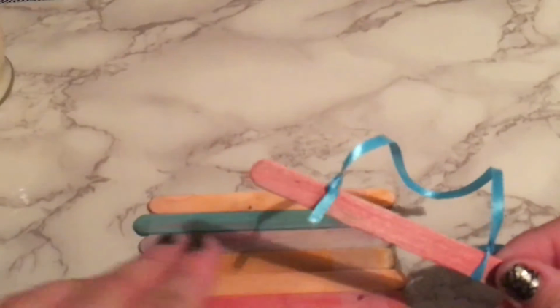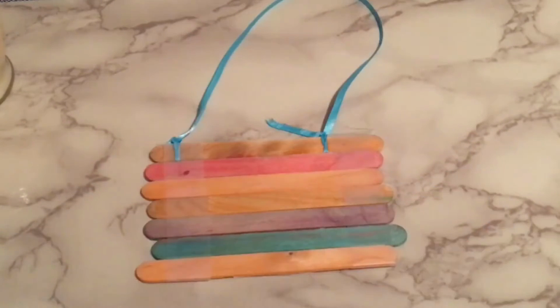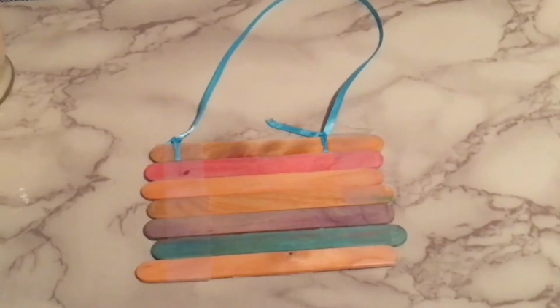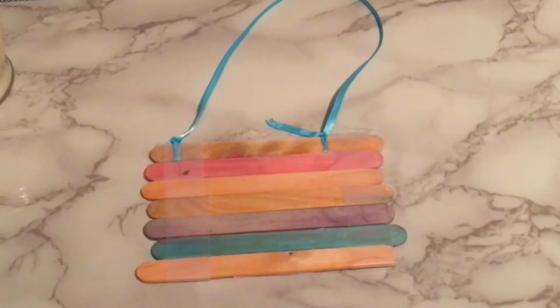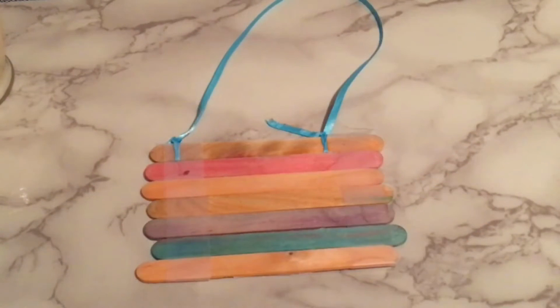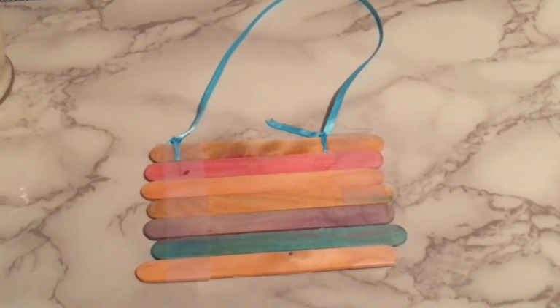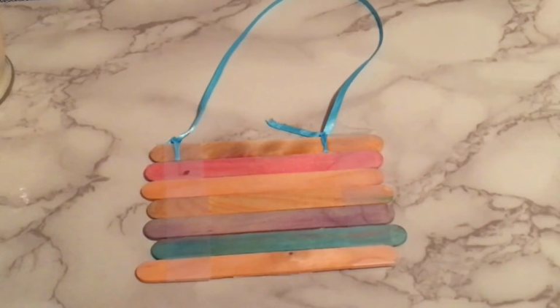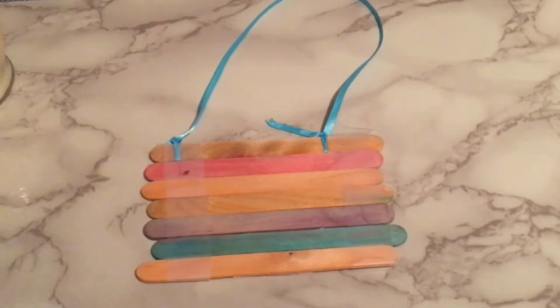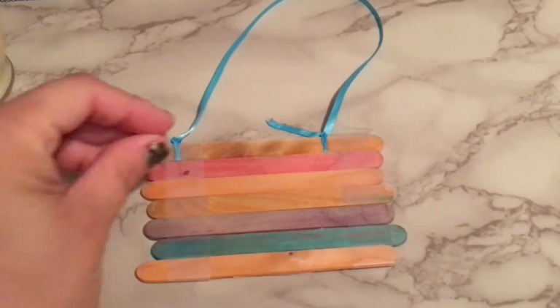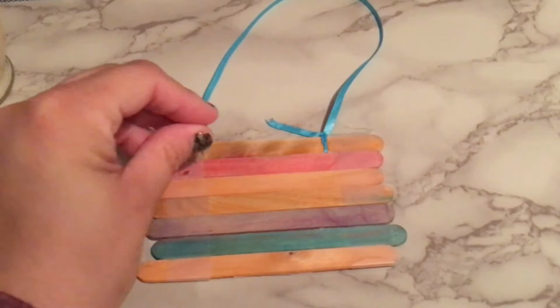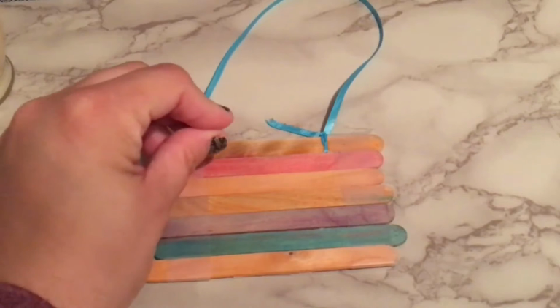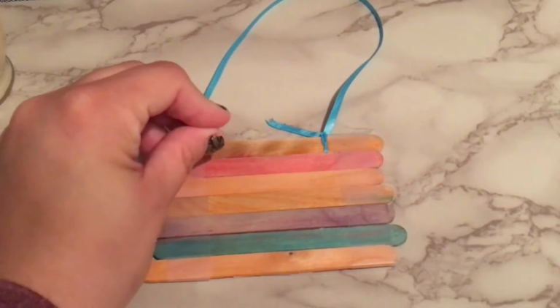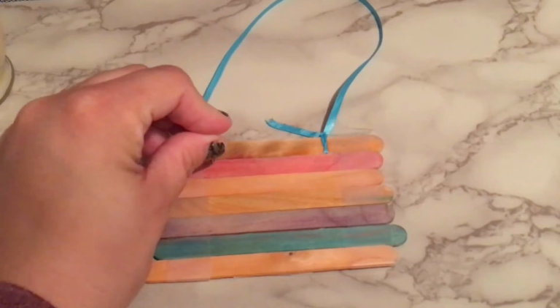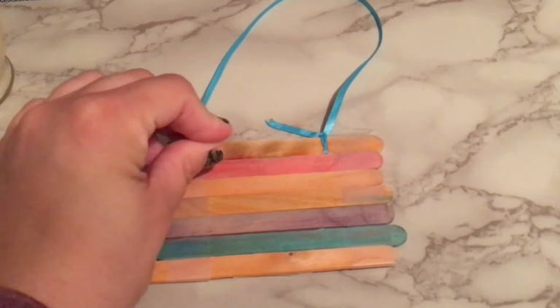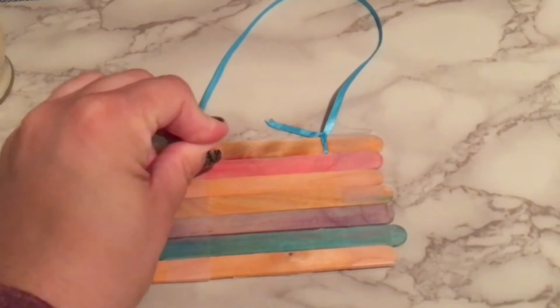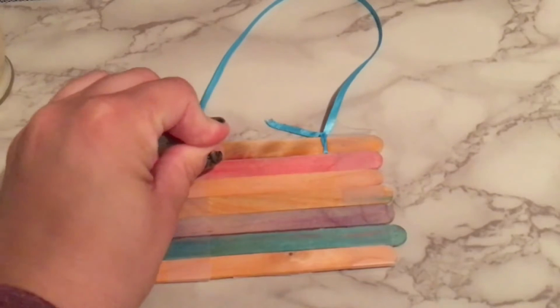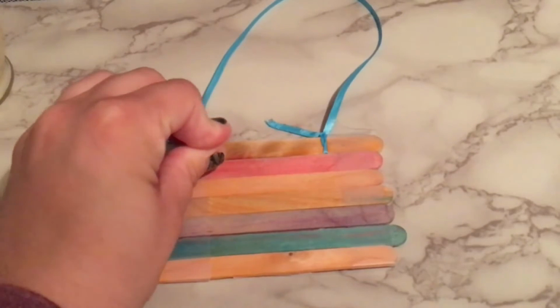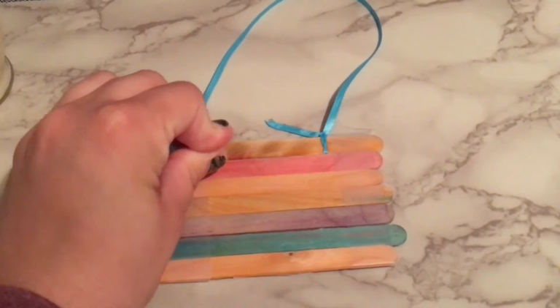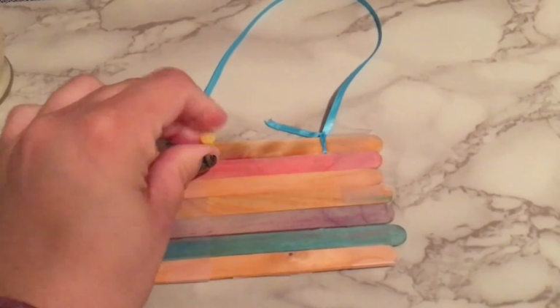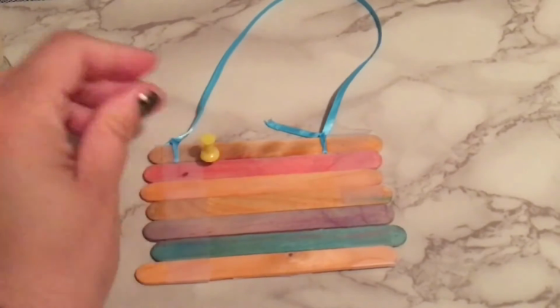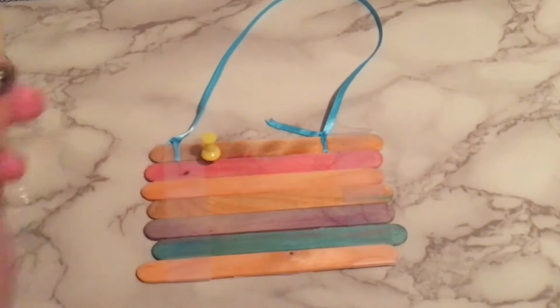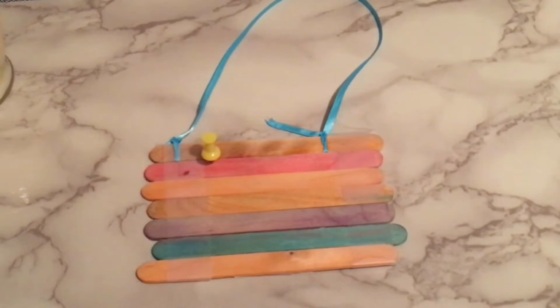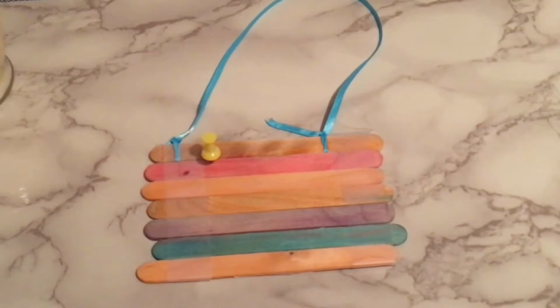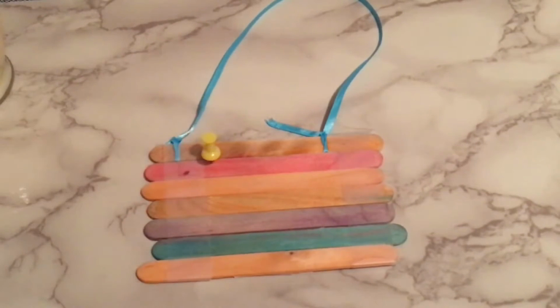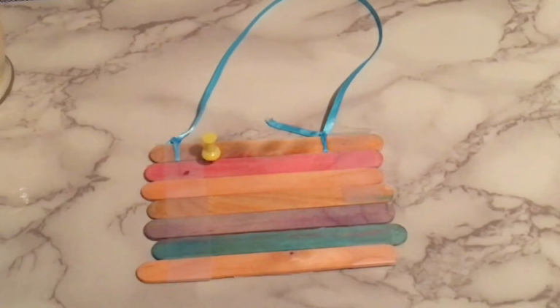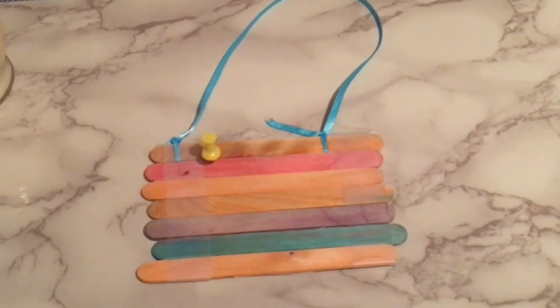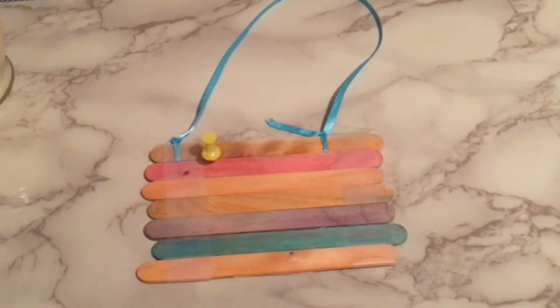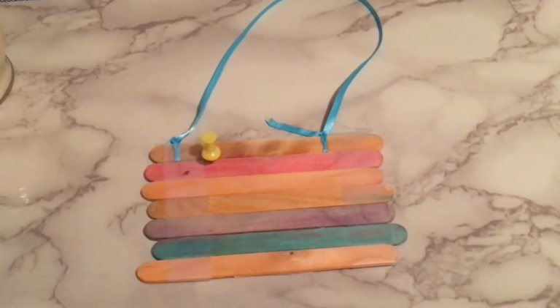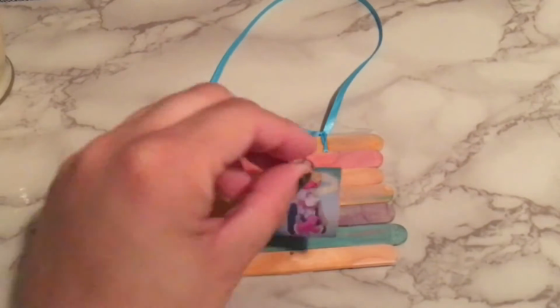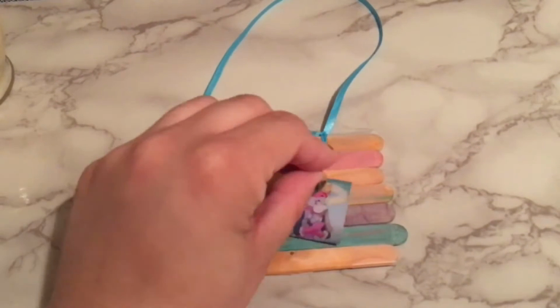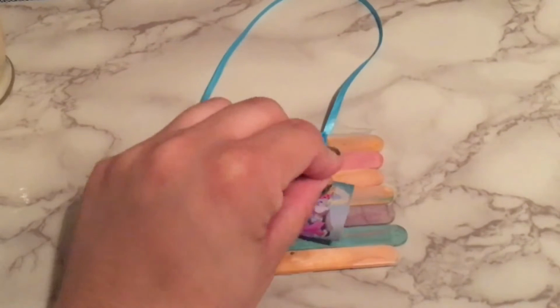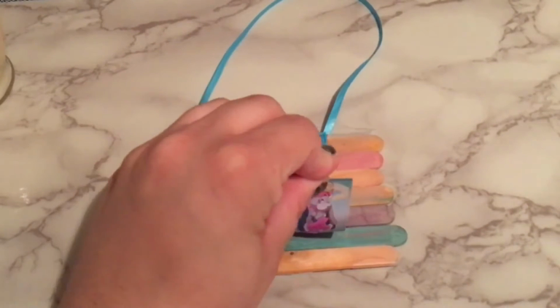You then glue the popsicle stick to the rest of your craft. You can place some text with pictures on the board.